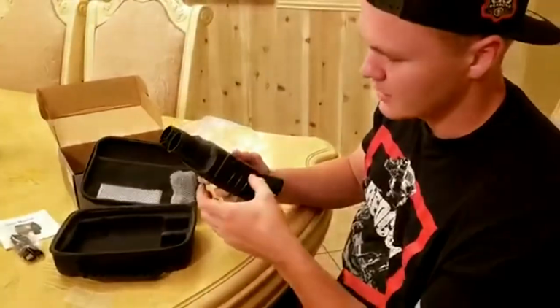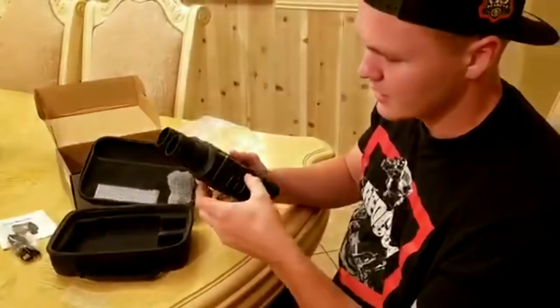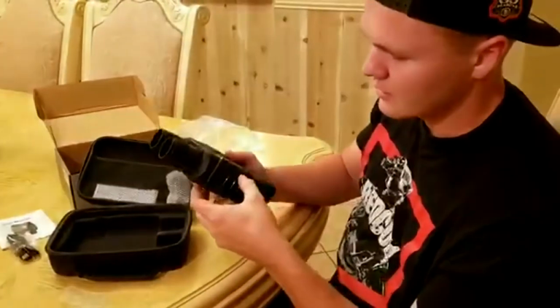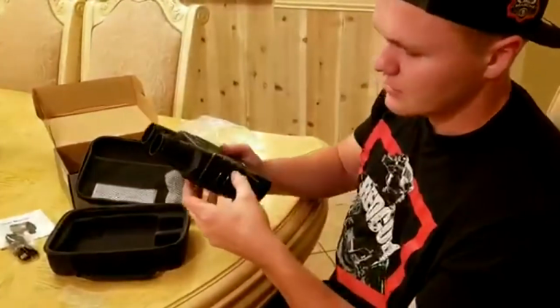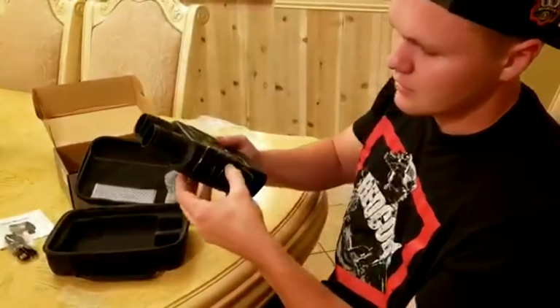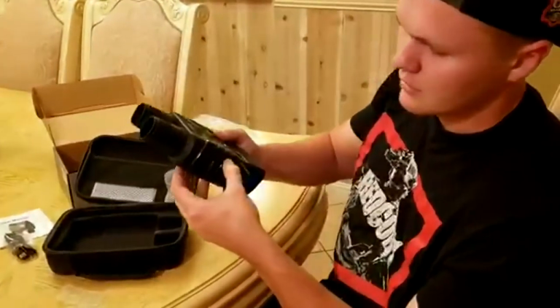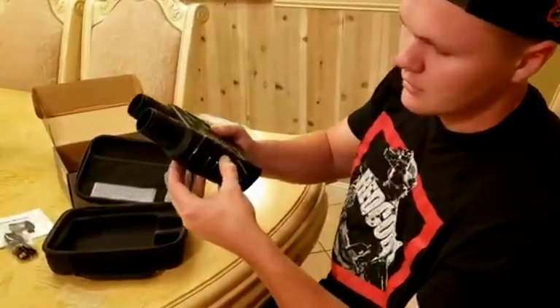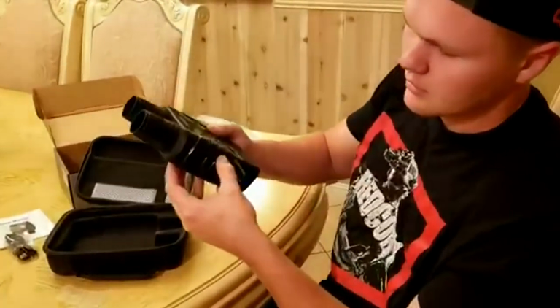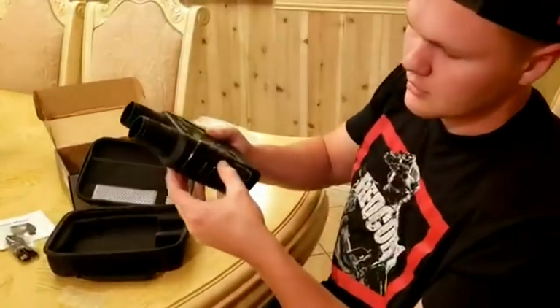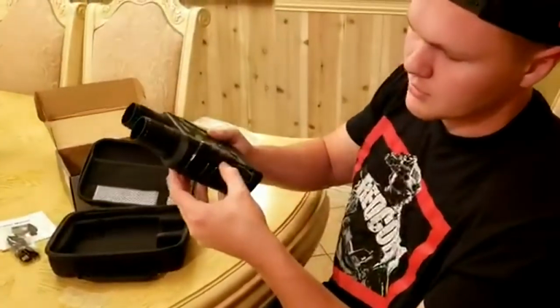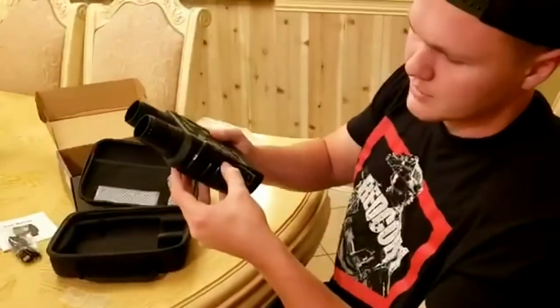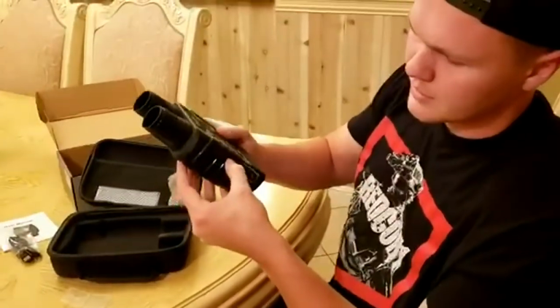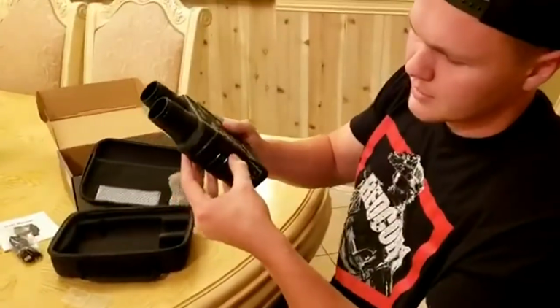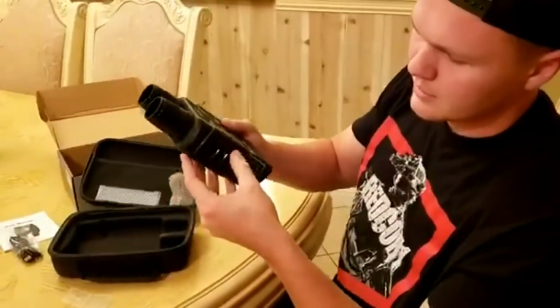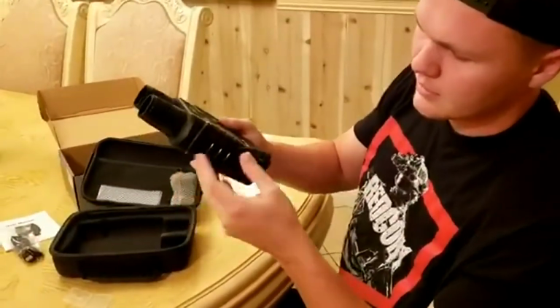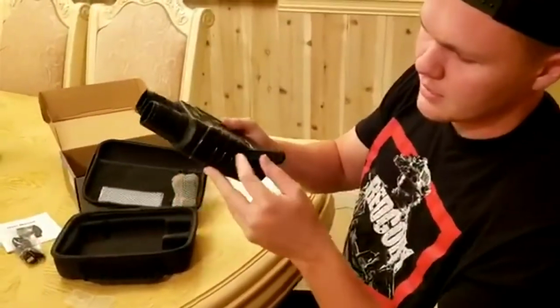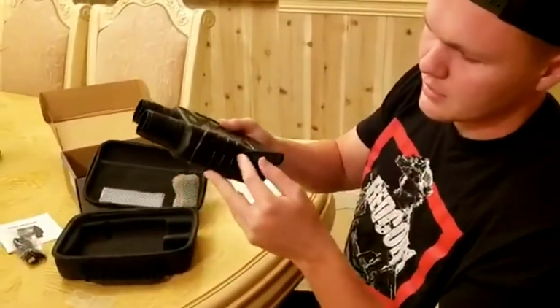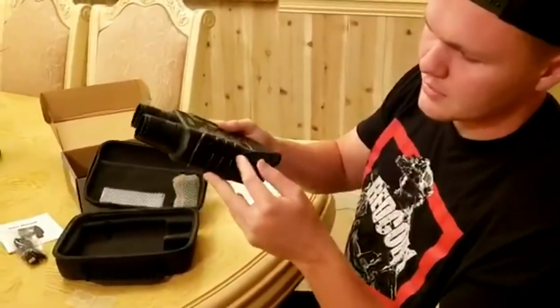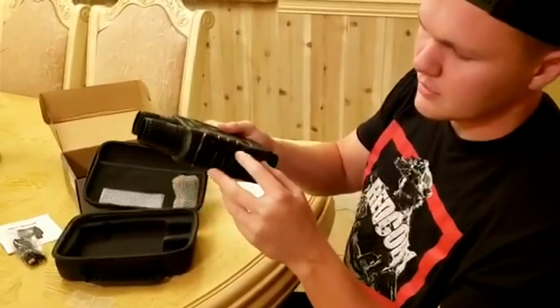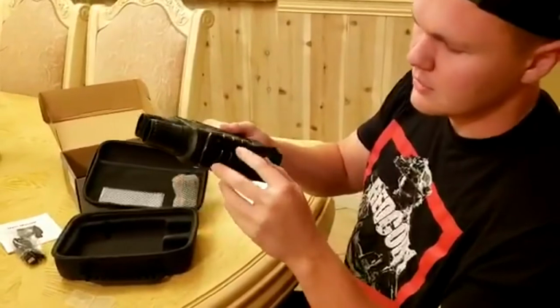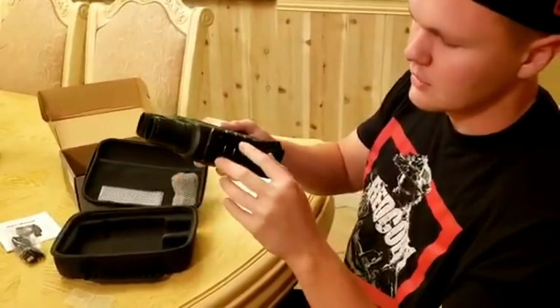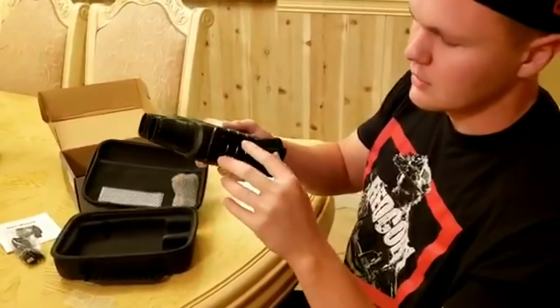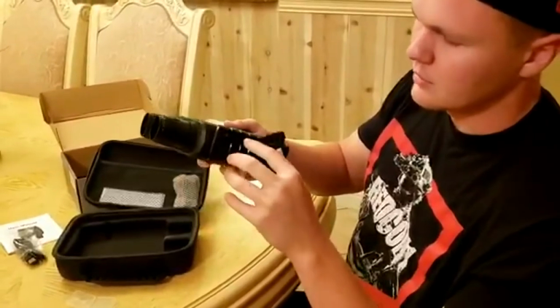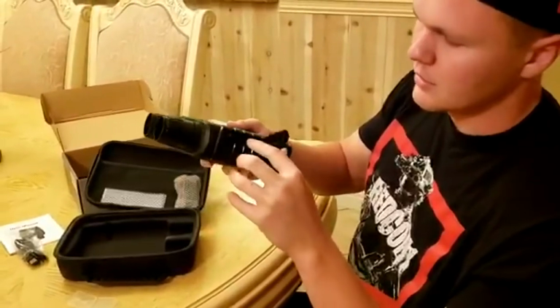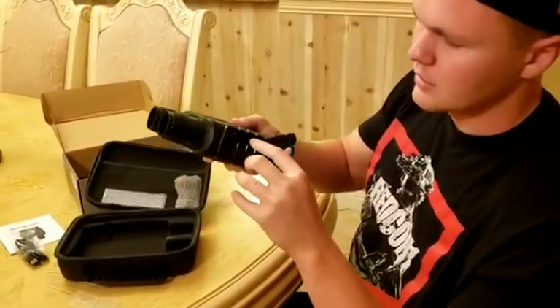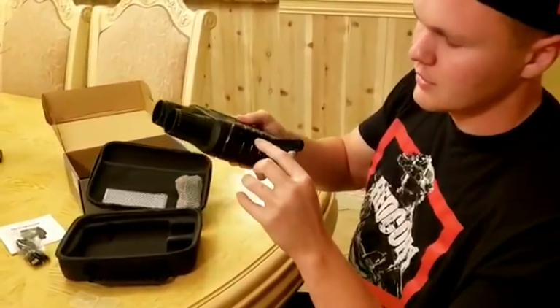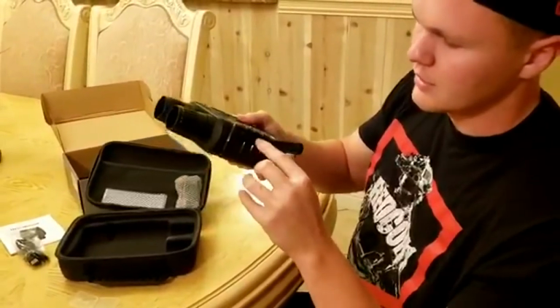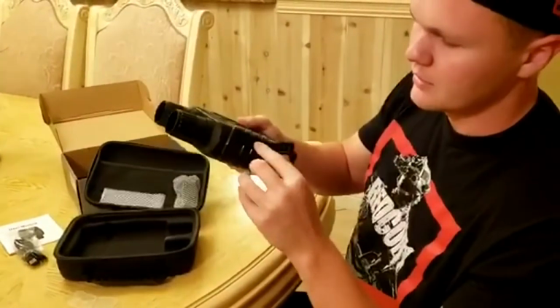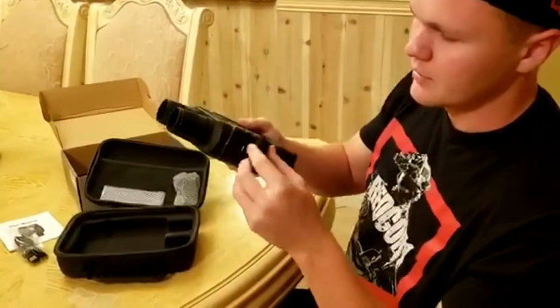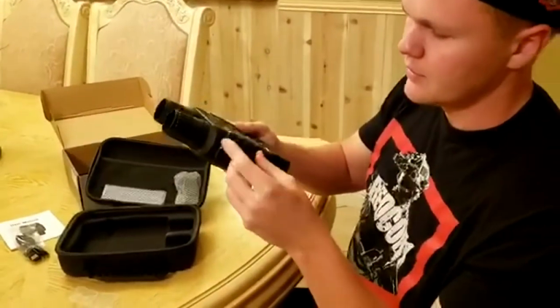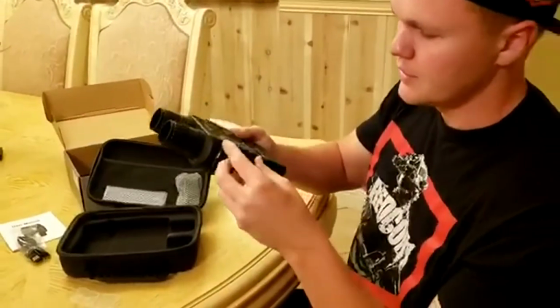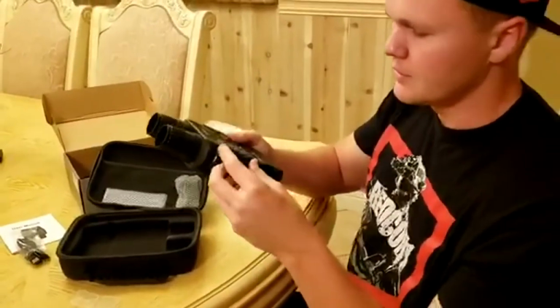If you want to take it out, you just press it again and it clicks out. I'll leave it in for the video.